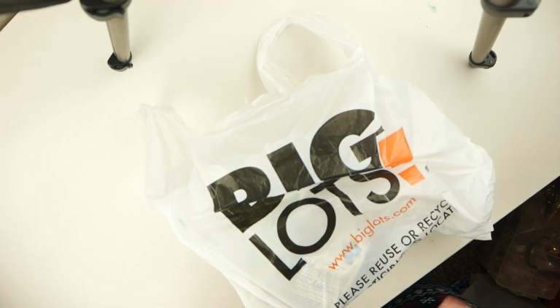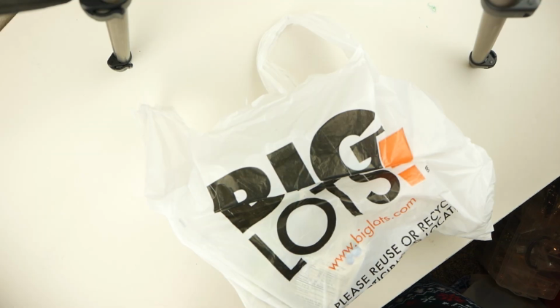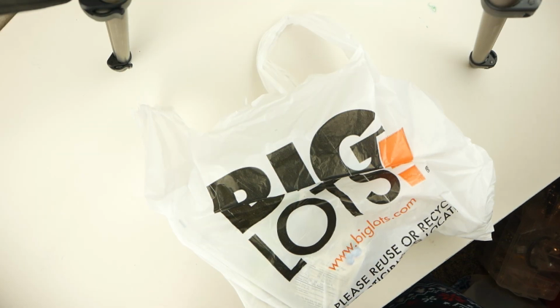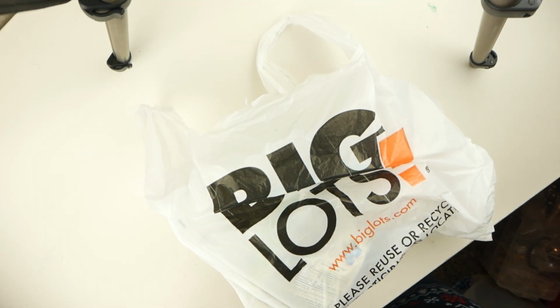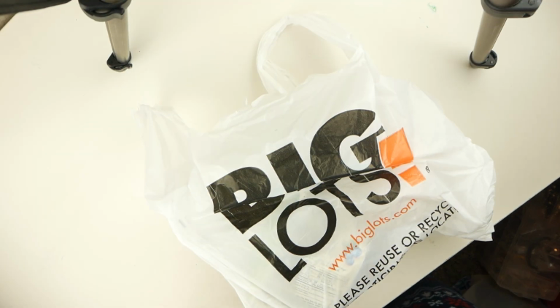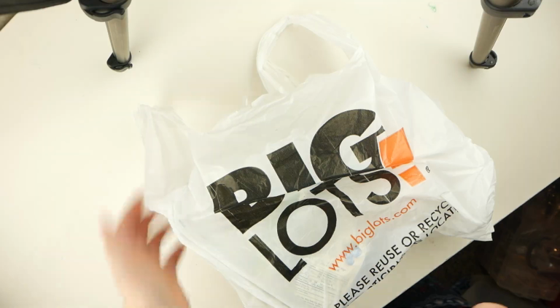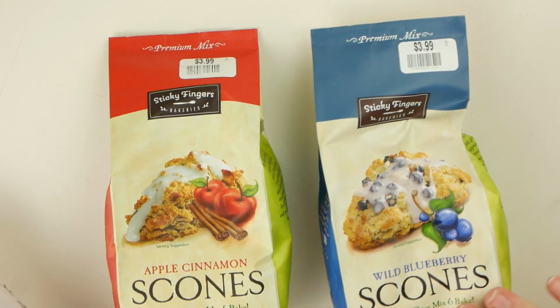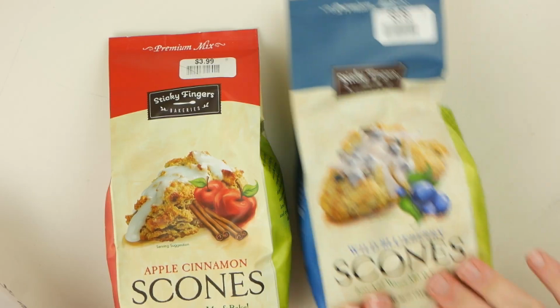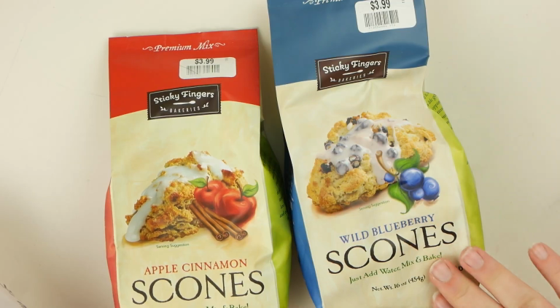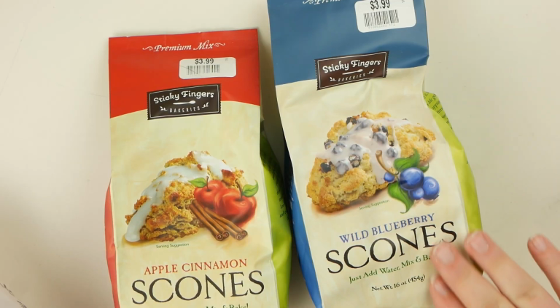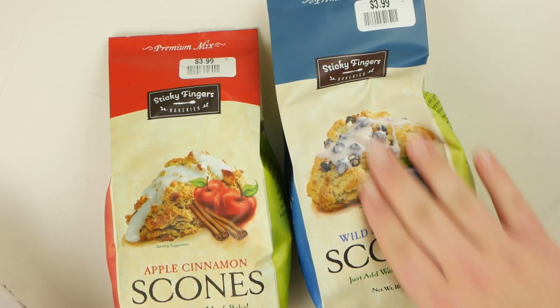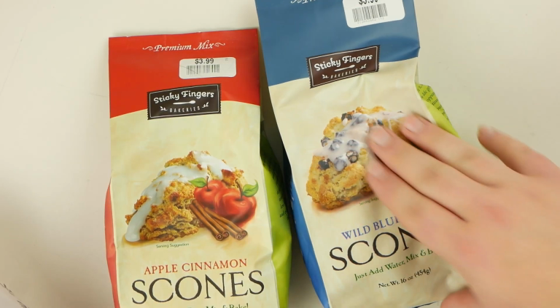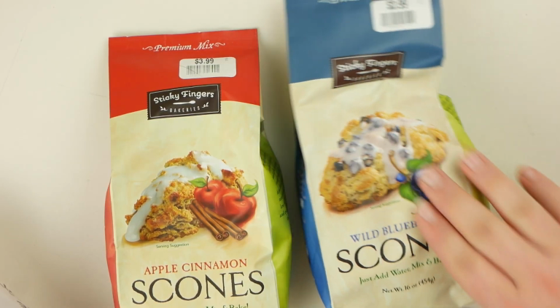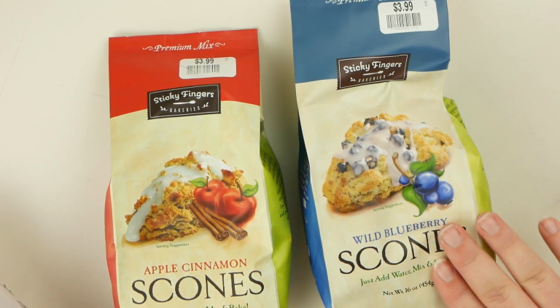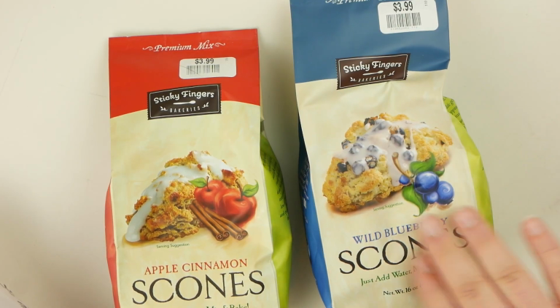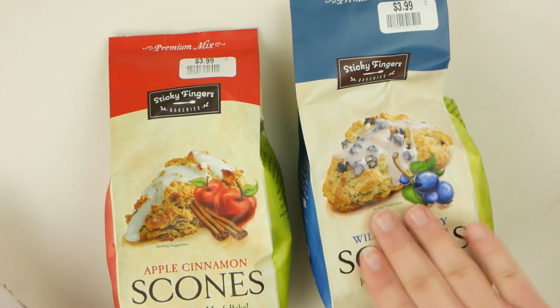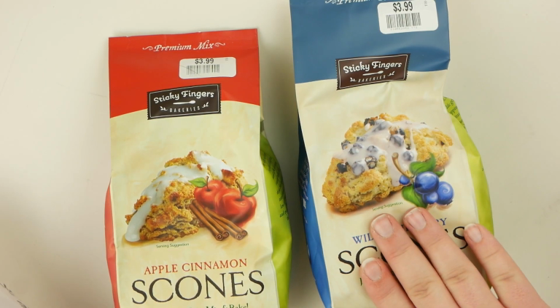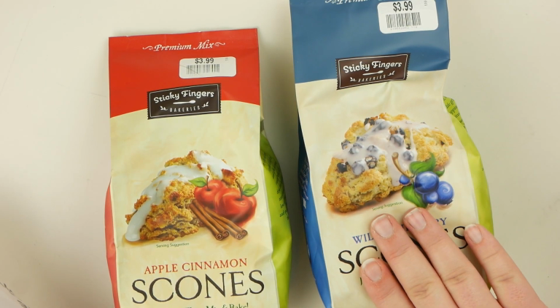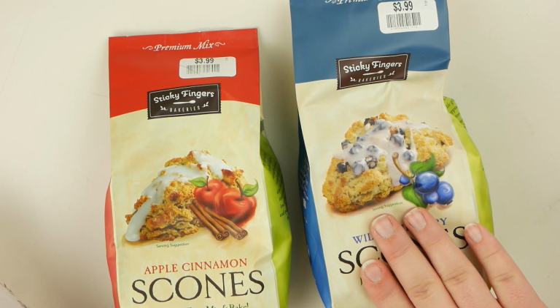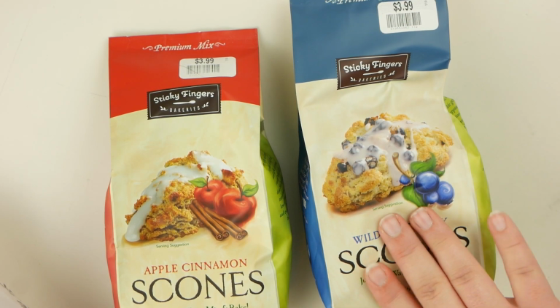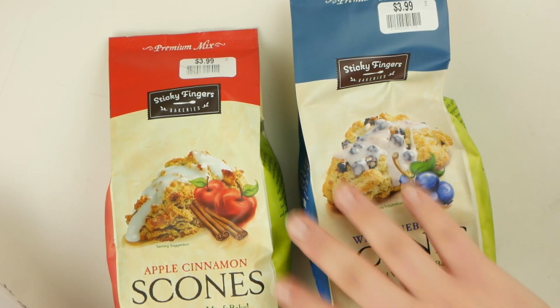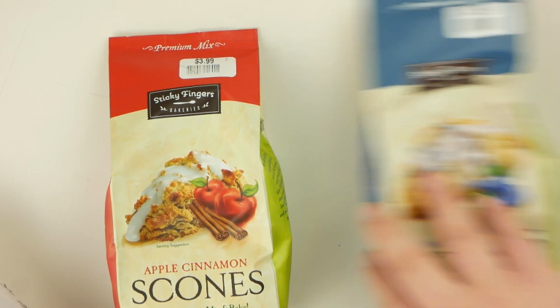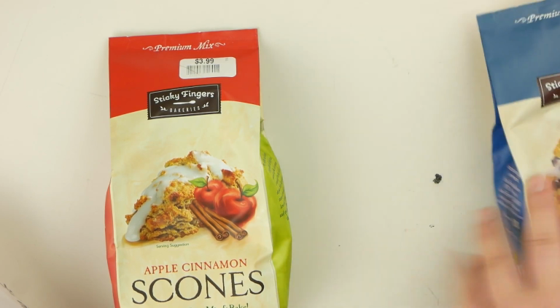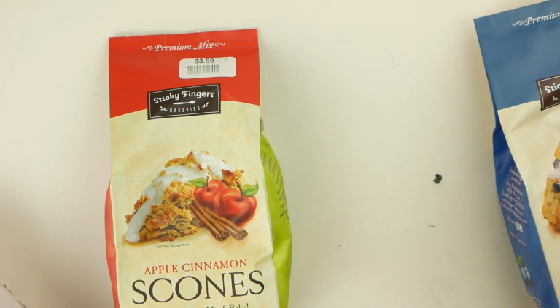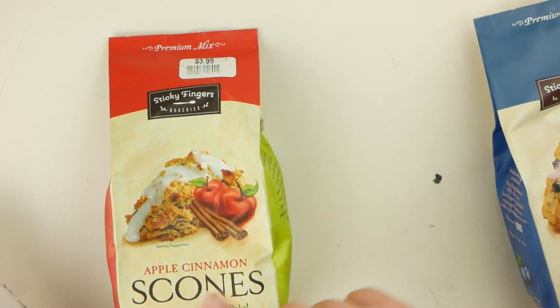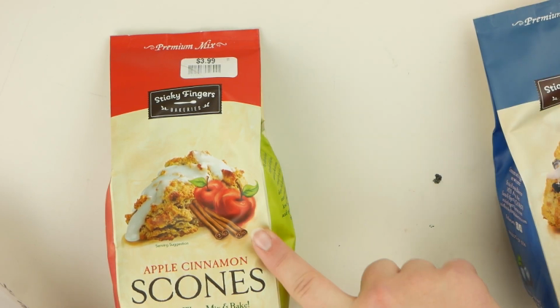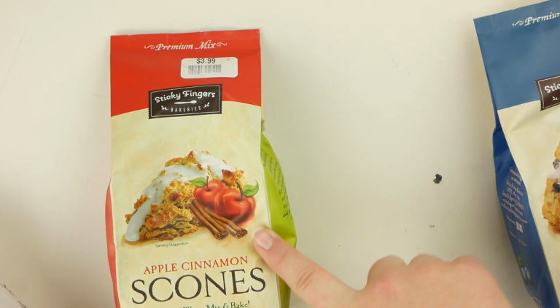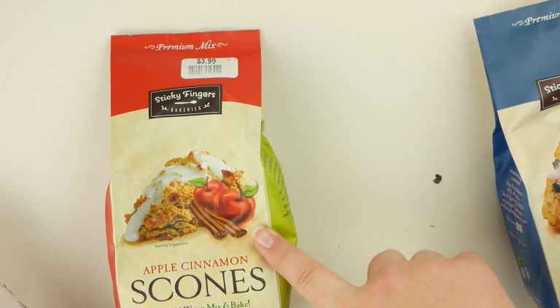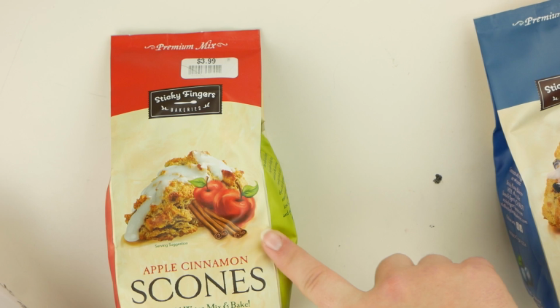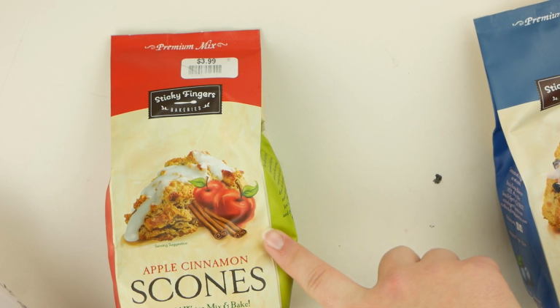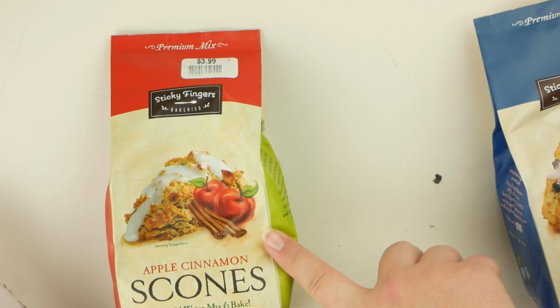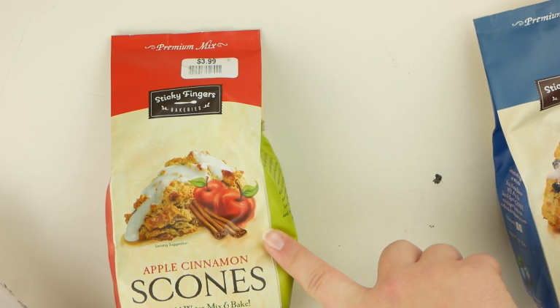Now I'm going to do Big Lots. I got these wild blueberry scones for us, and then I got this one for my mom for Christmas.